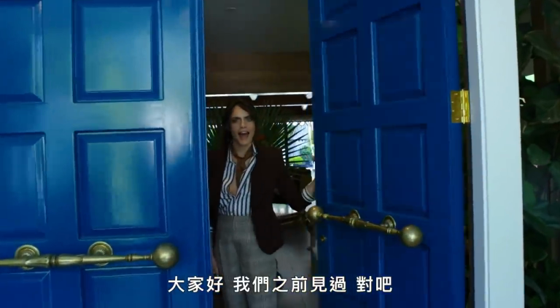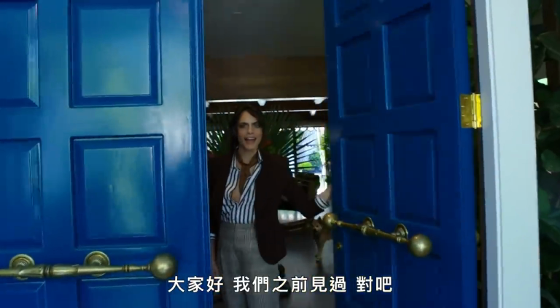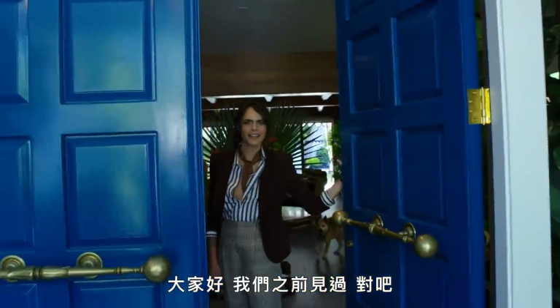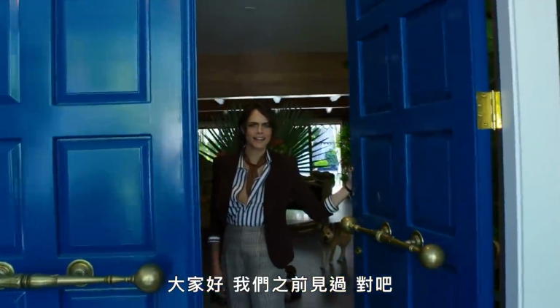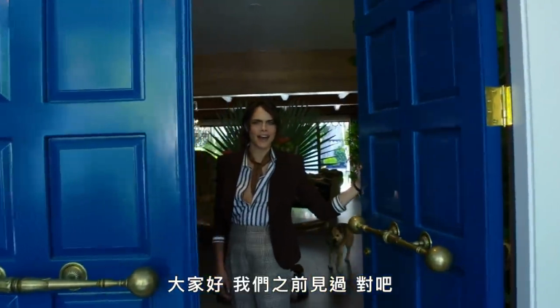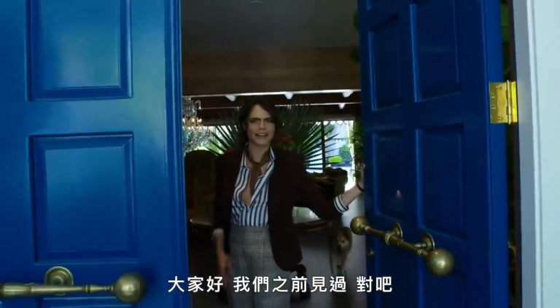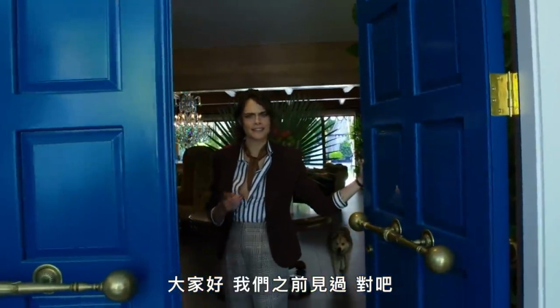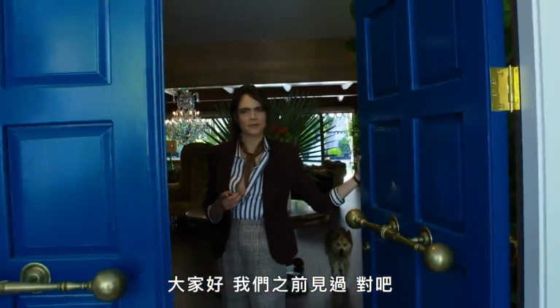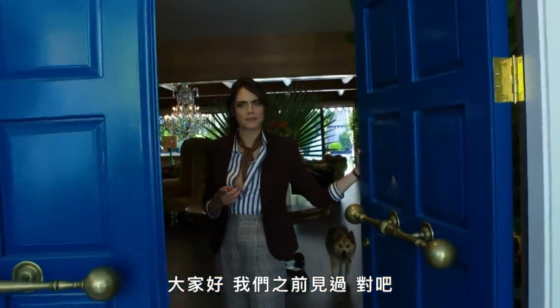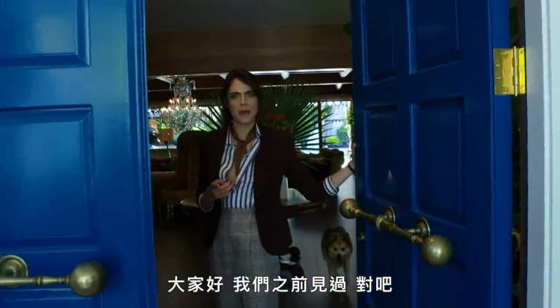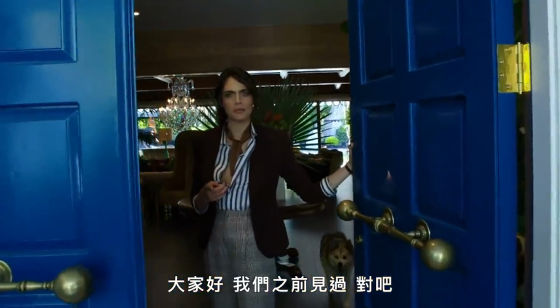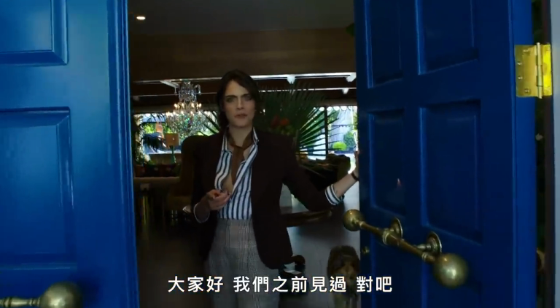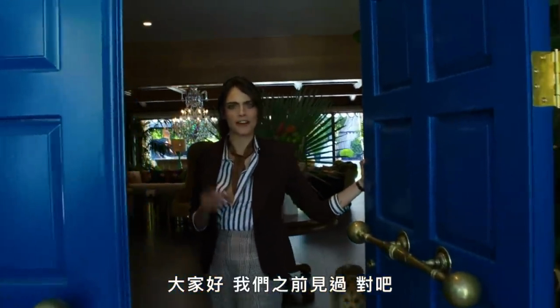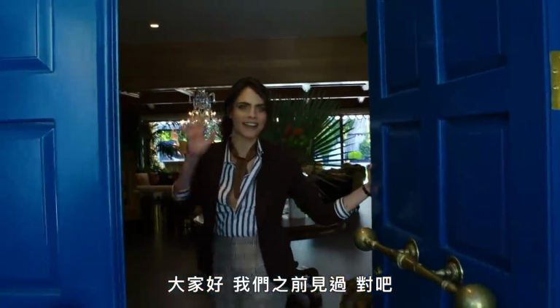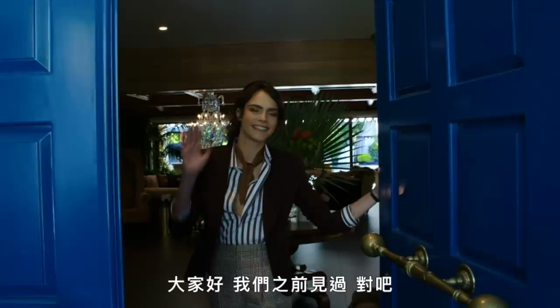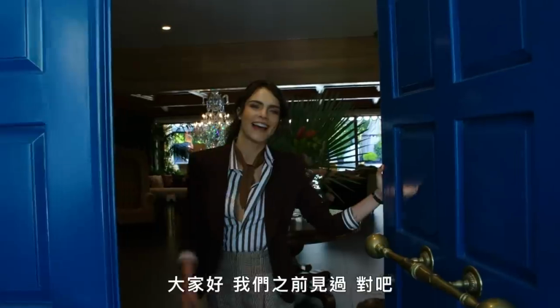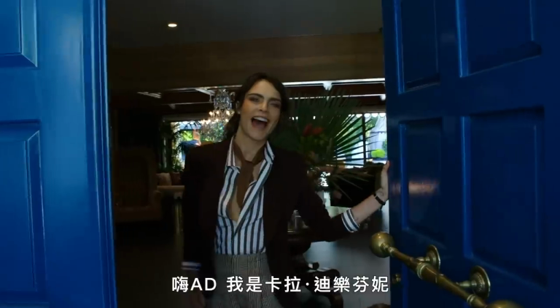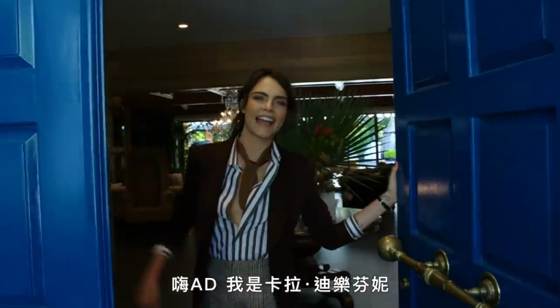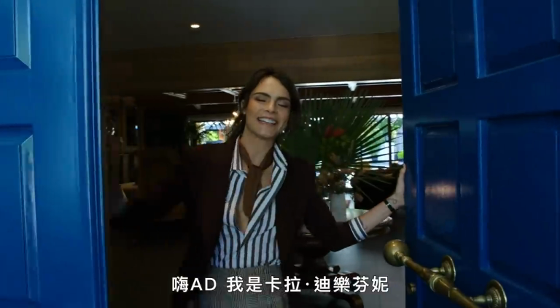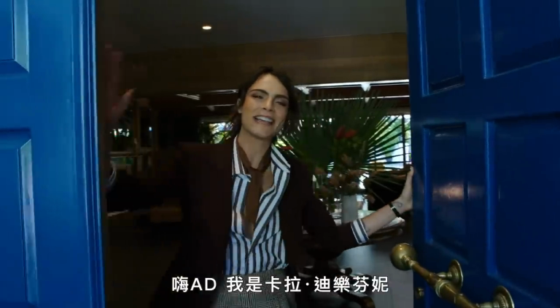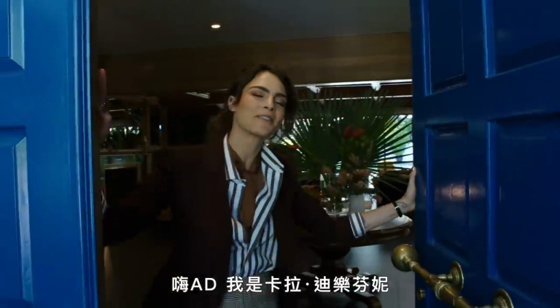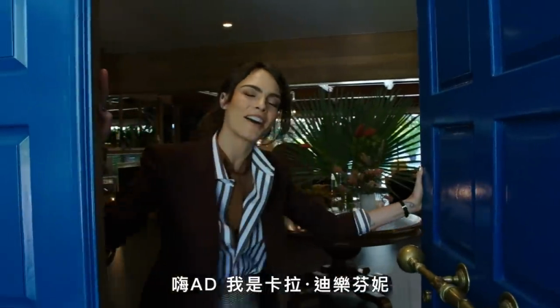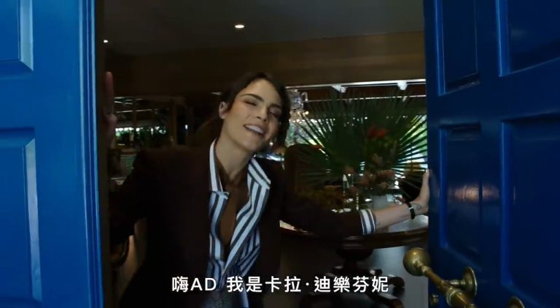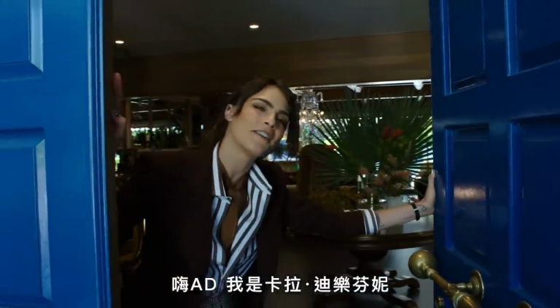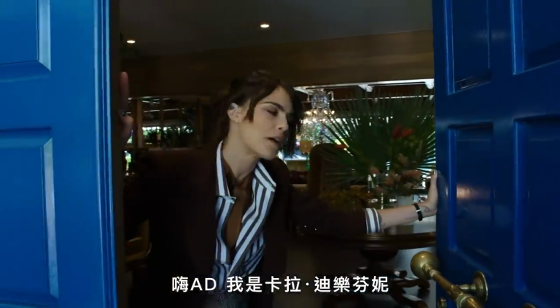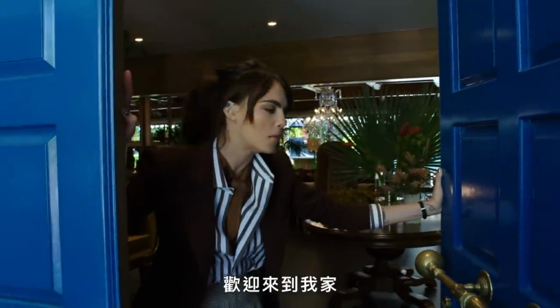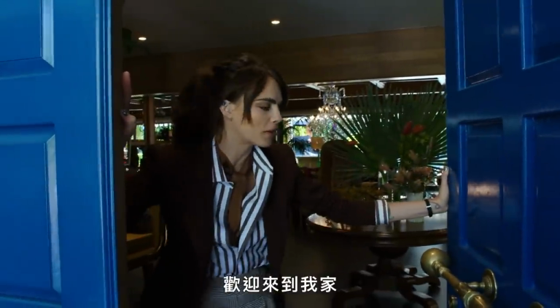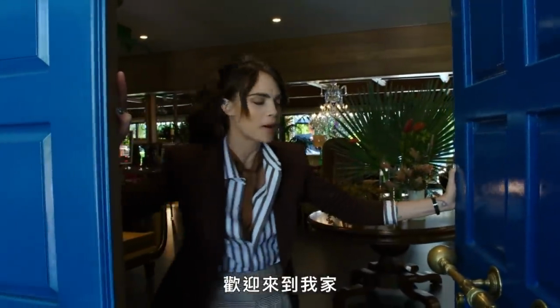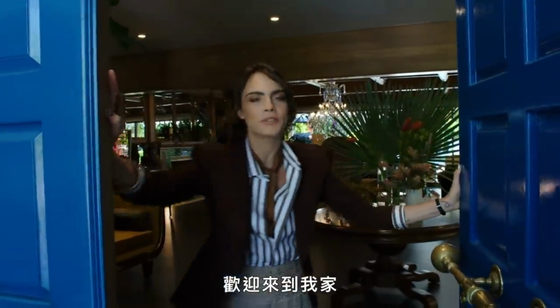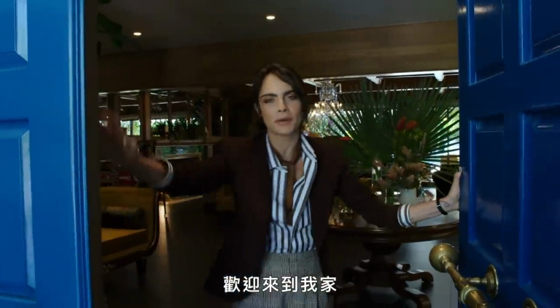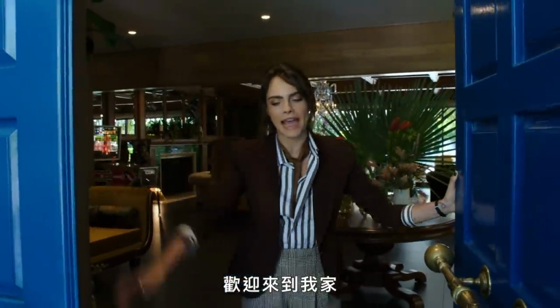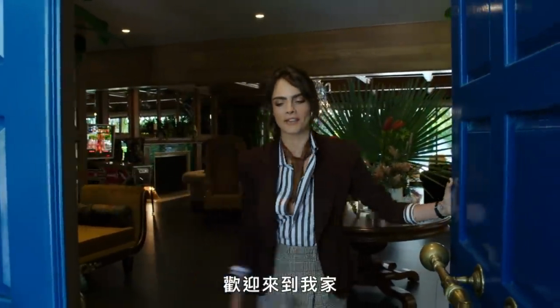Hi guys! We've met before, right? Hi AD, I'm Cara Delevingne and welcome to my house.